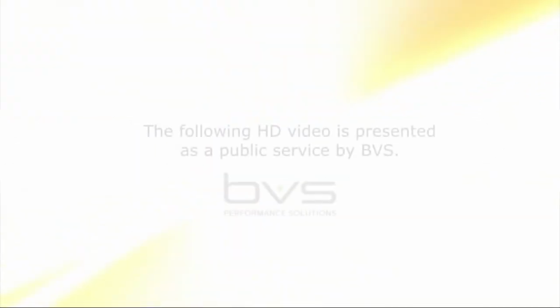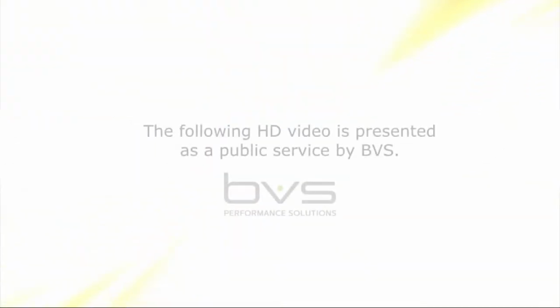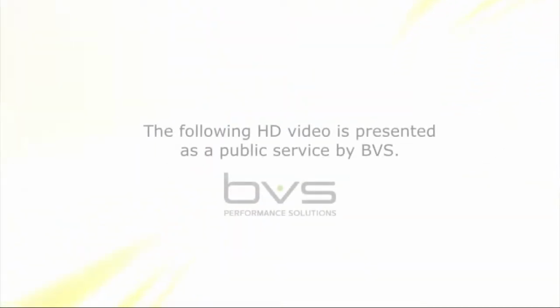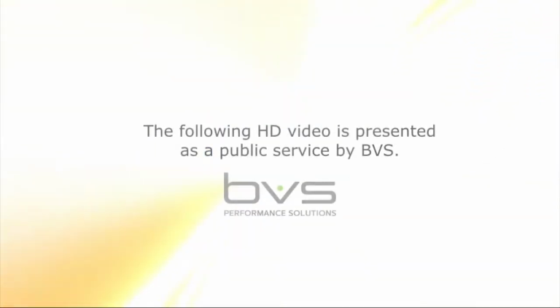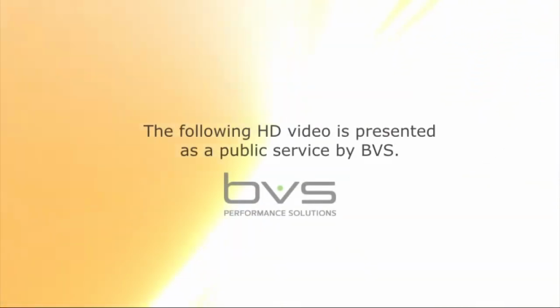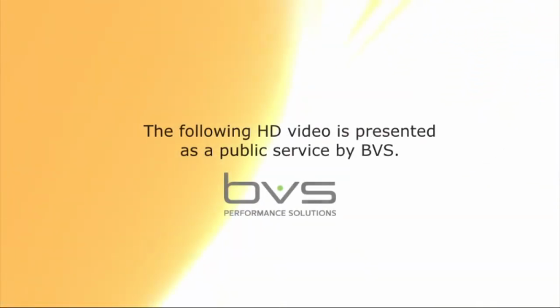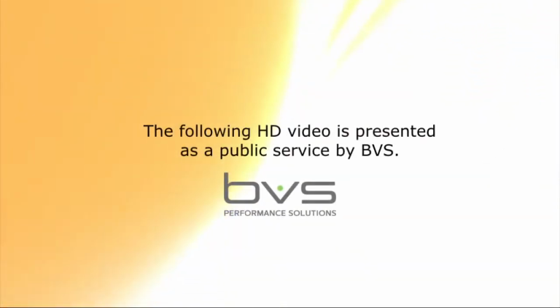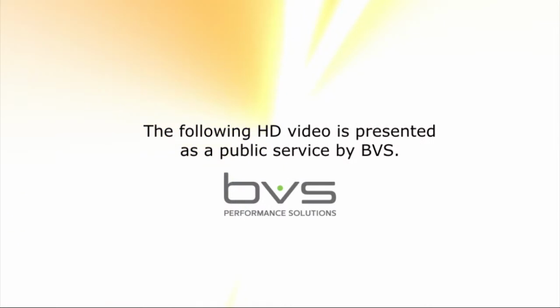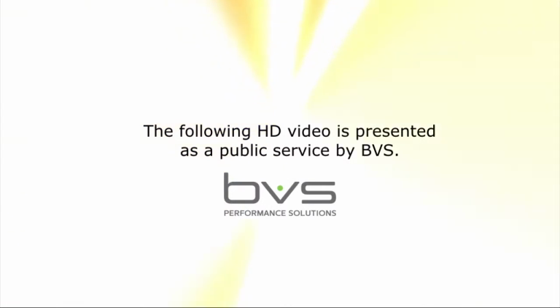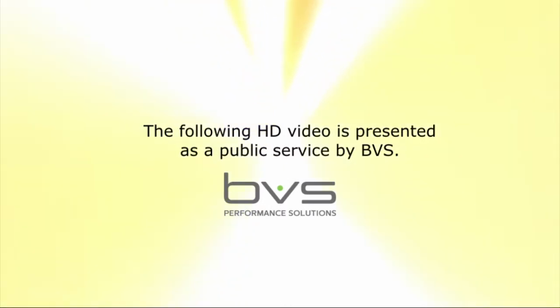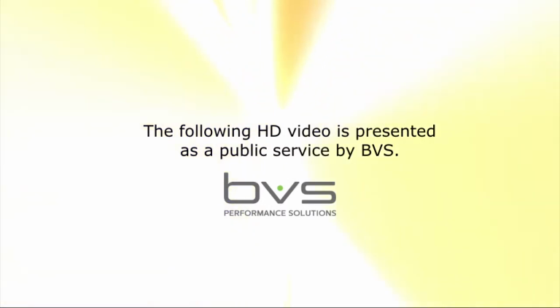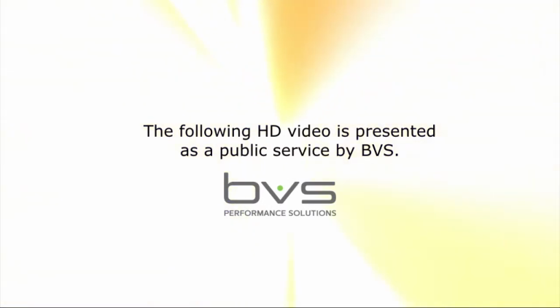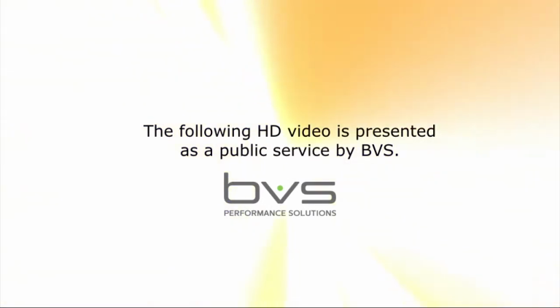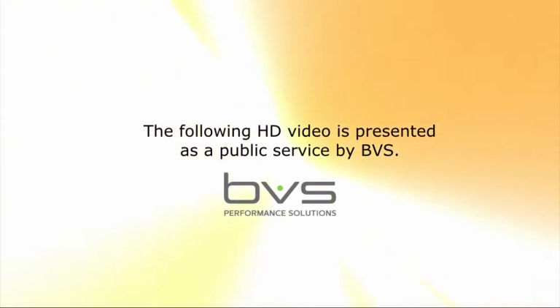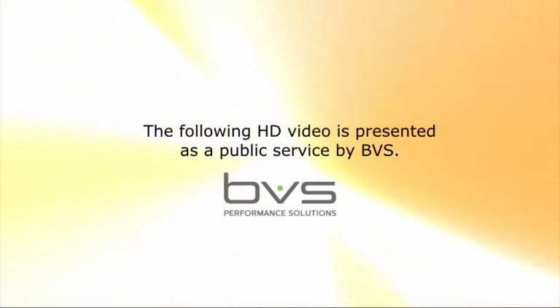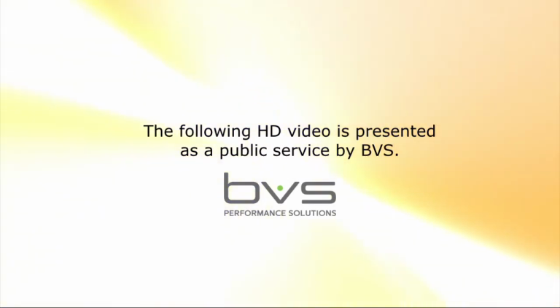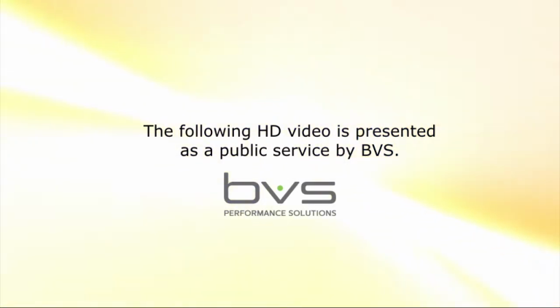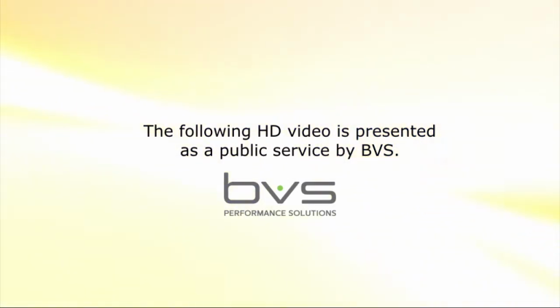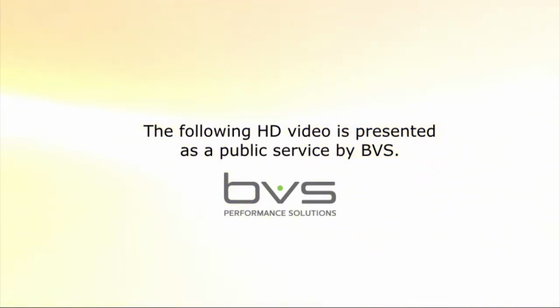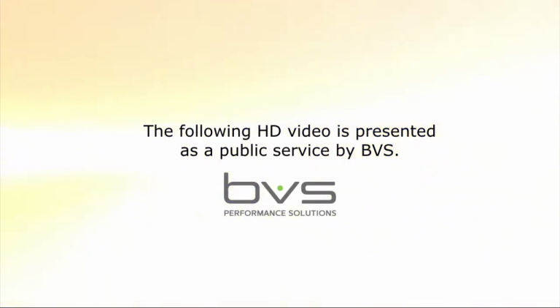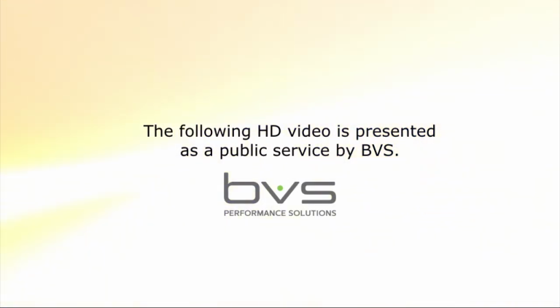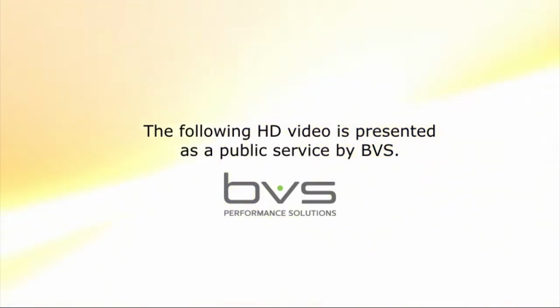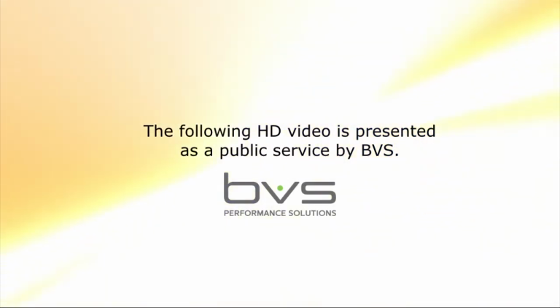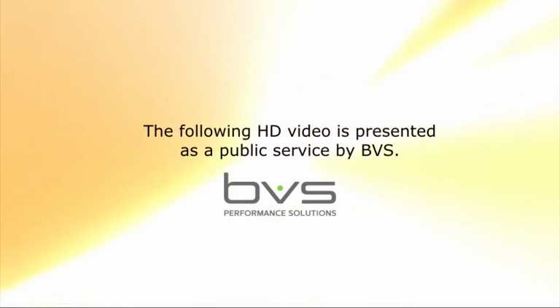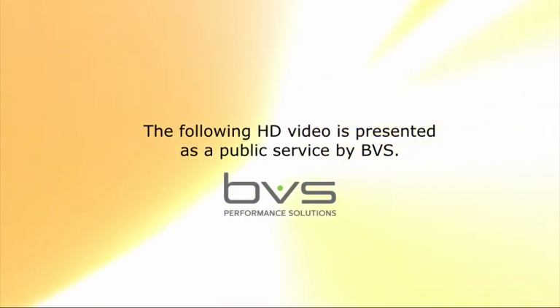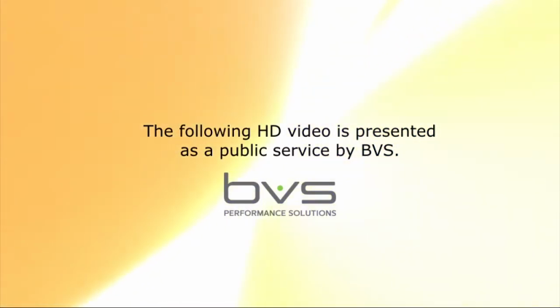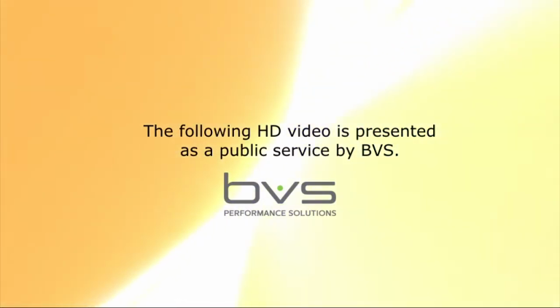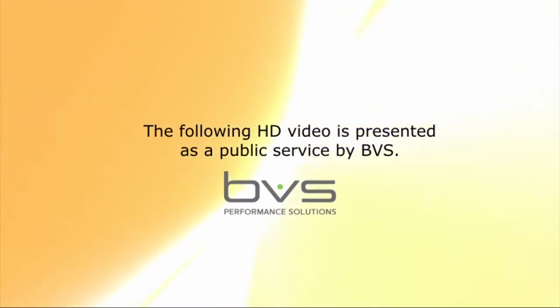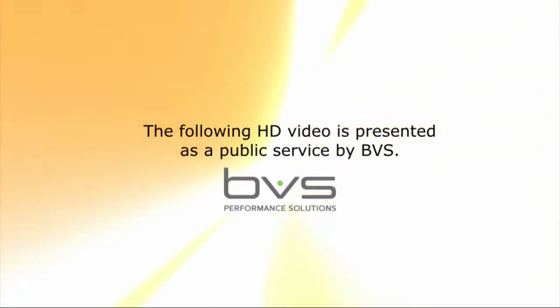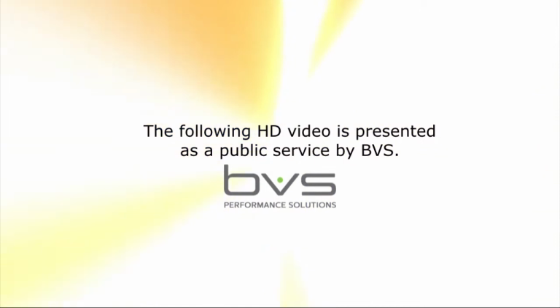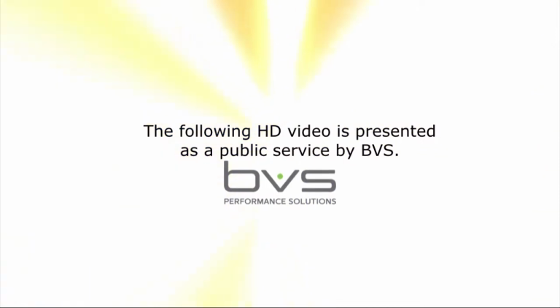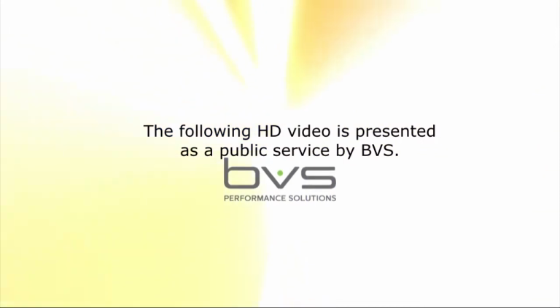The following HD video production is presented as a public service by BVS, the leader in credit union training solutions.